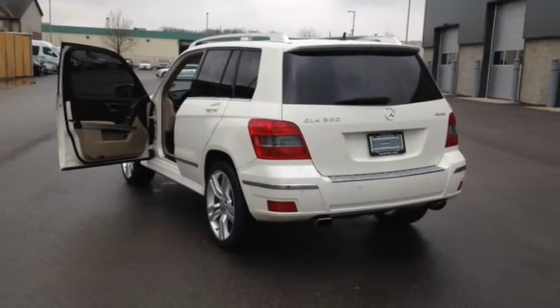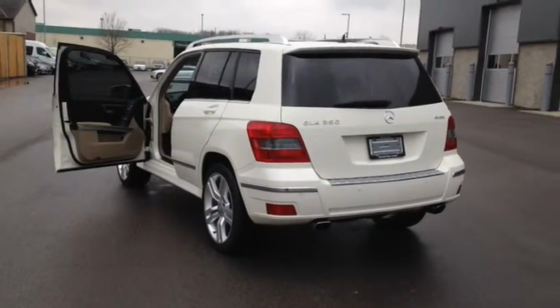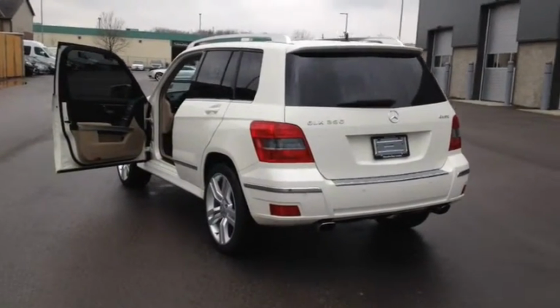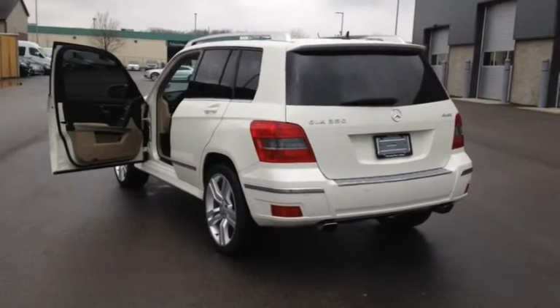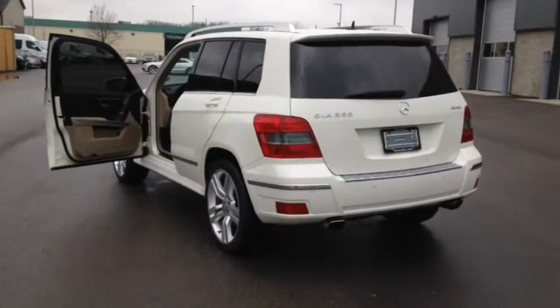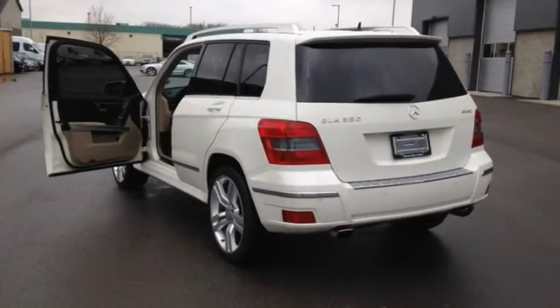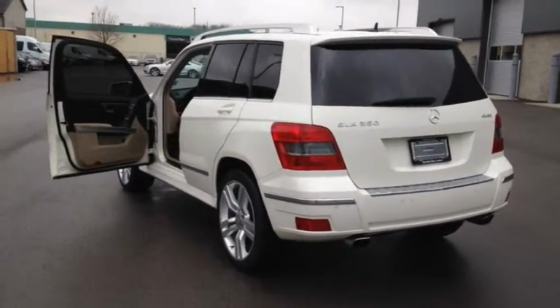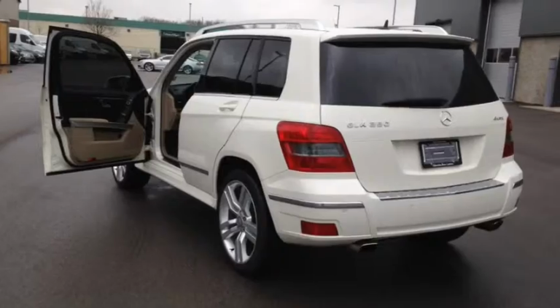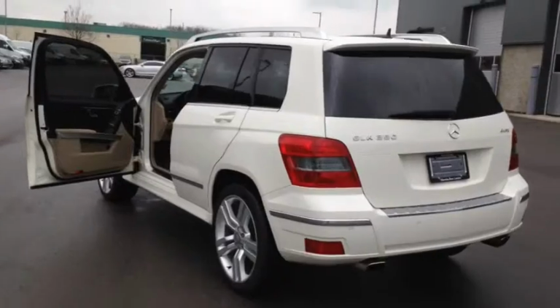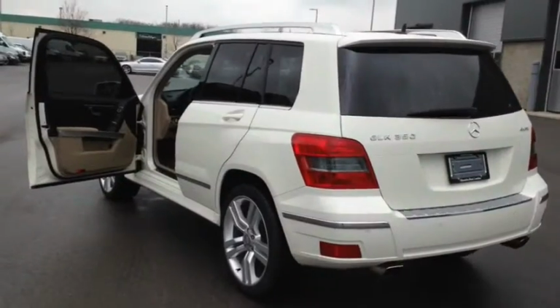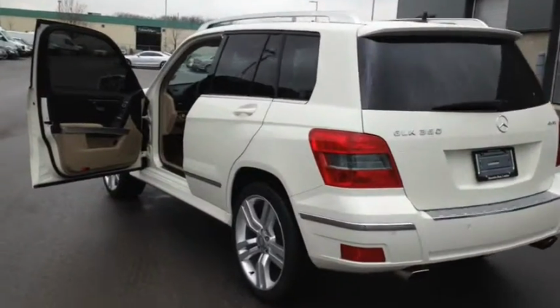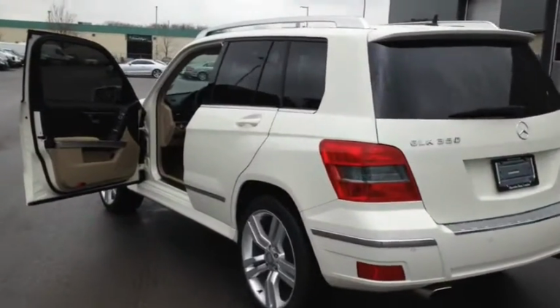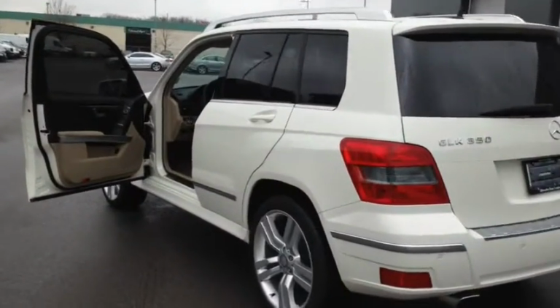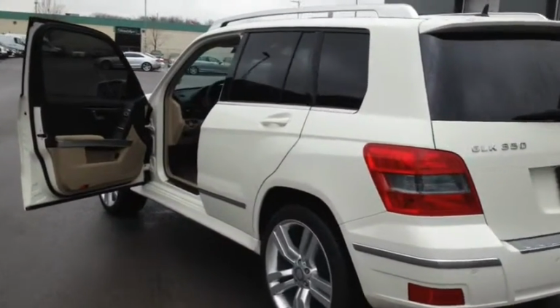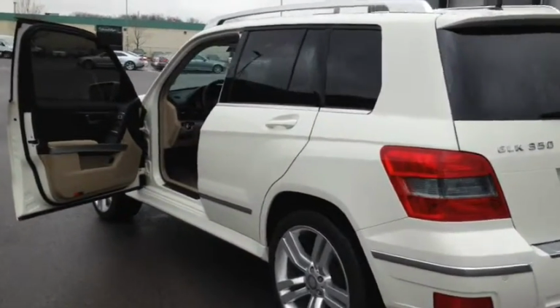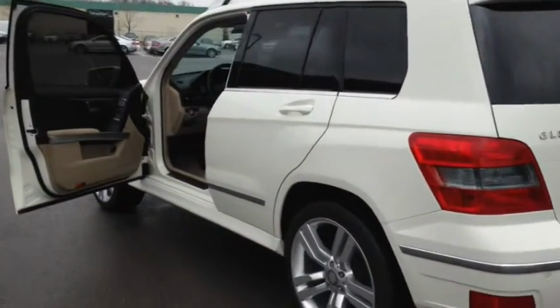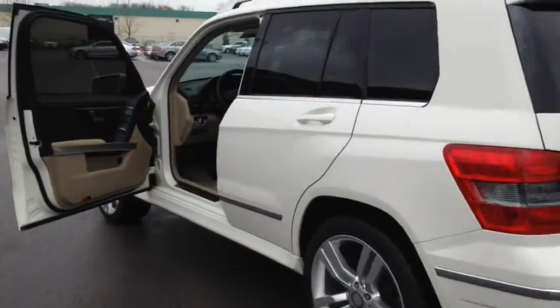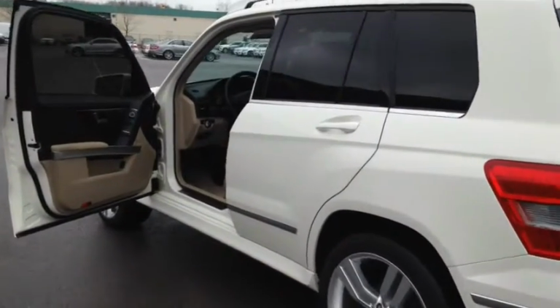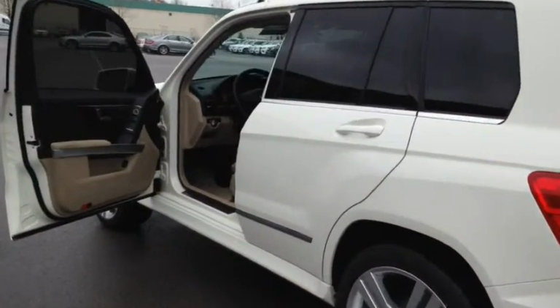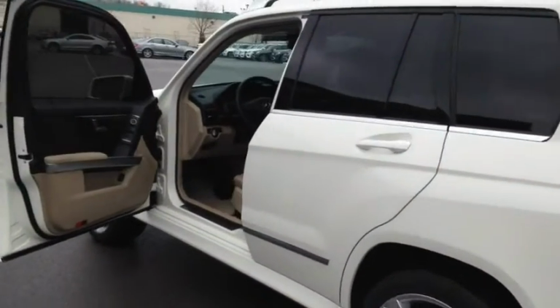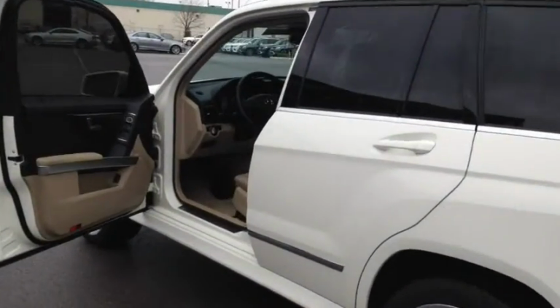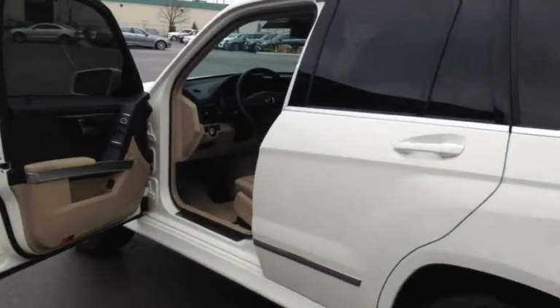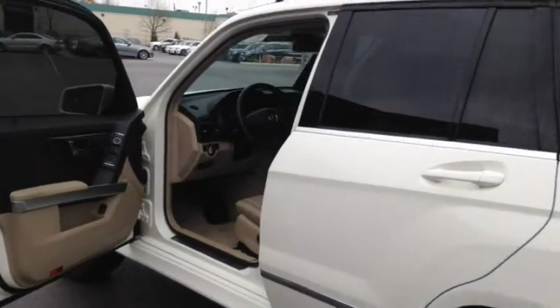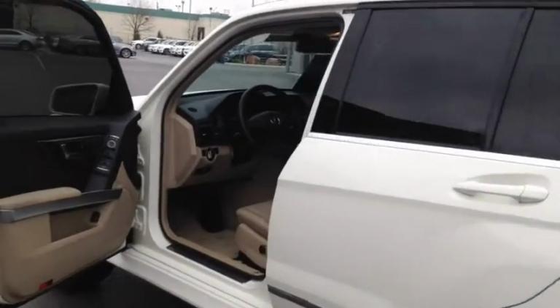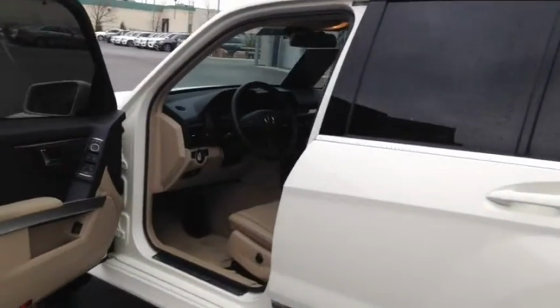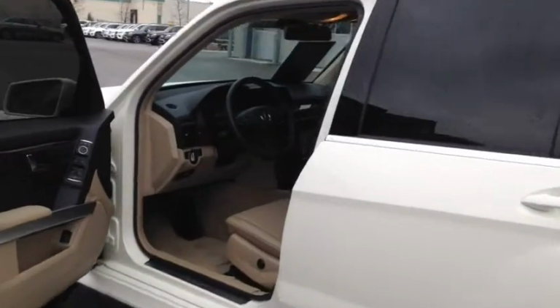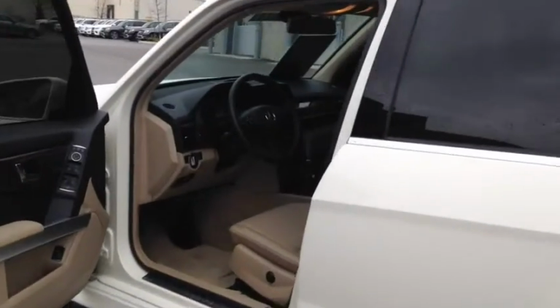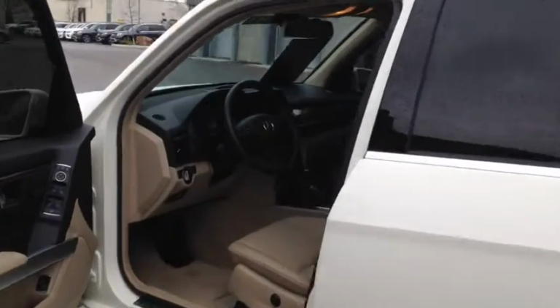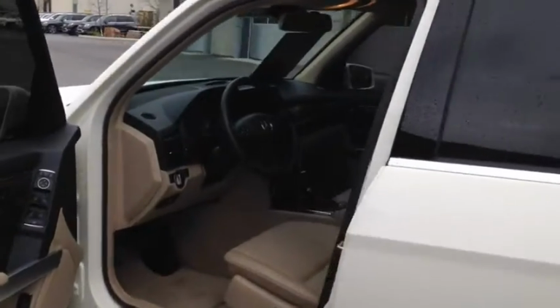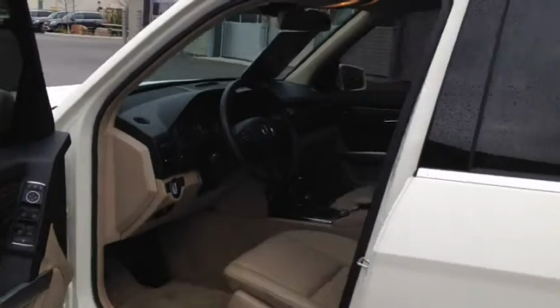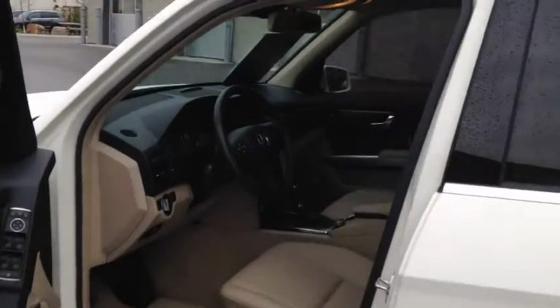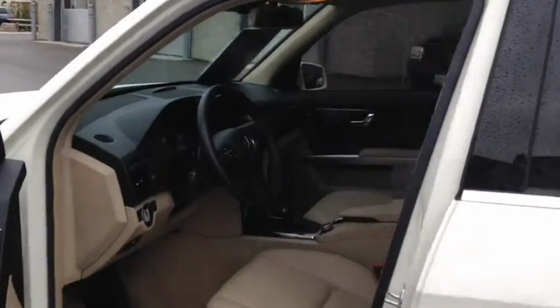This is a local London vehicle sold and serviced by Mercedes-Benz London. It also comes with a clean Carproof report with no accidents.